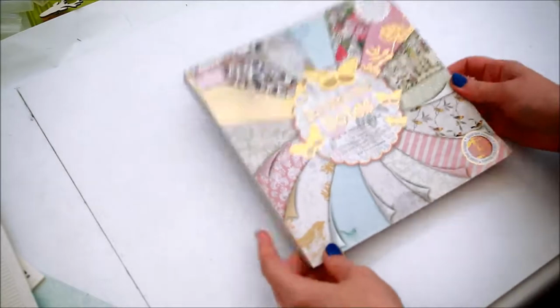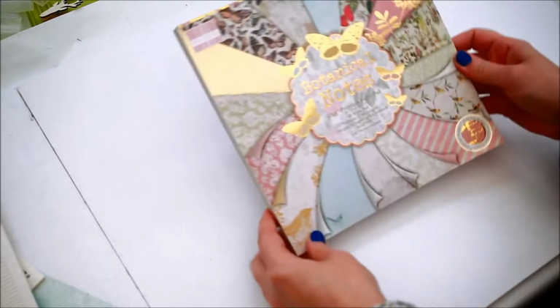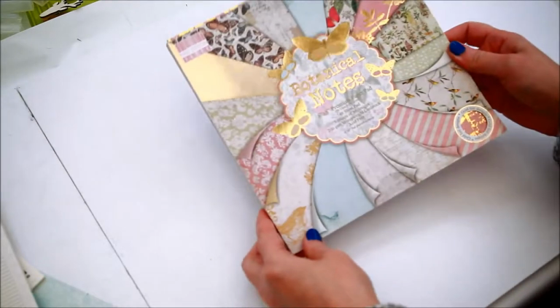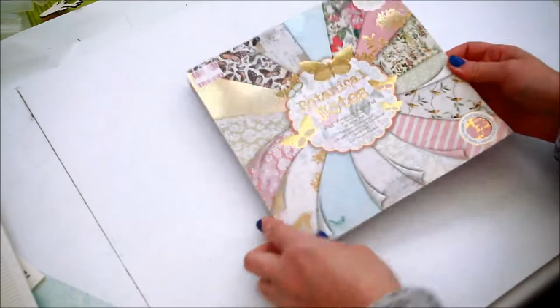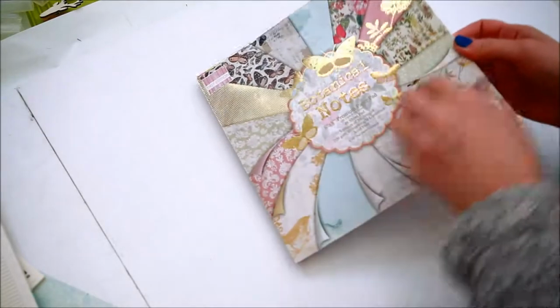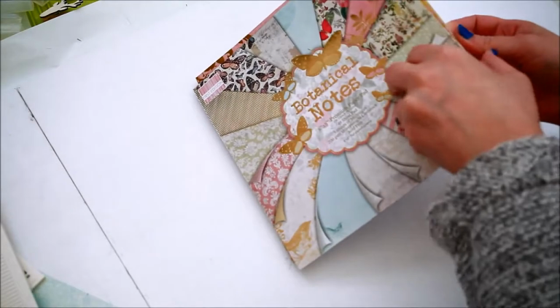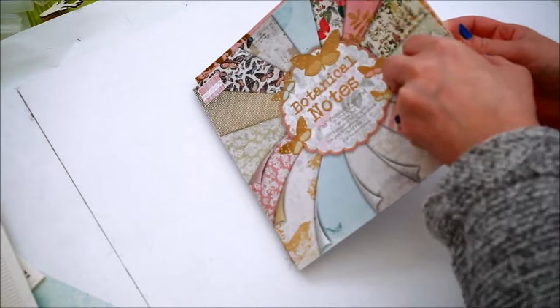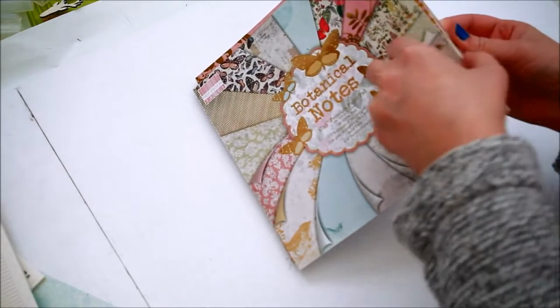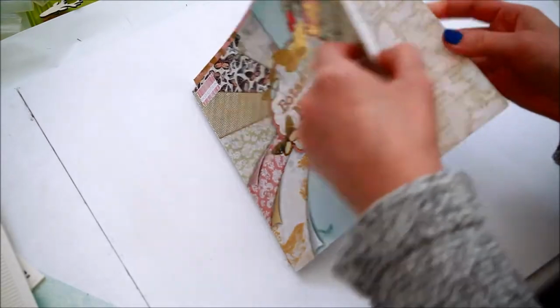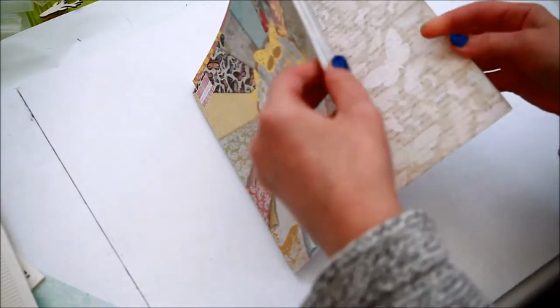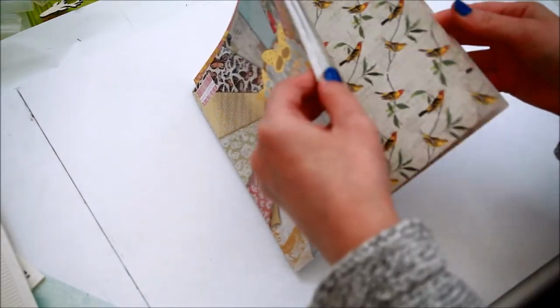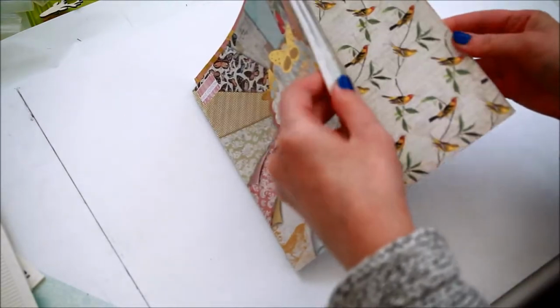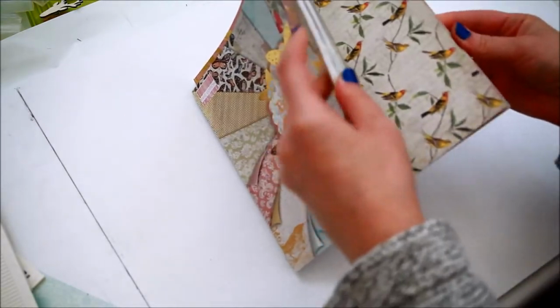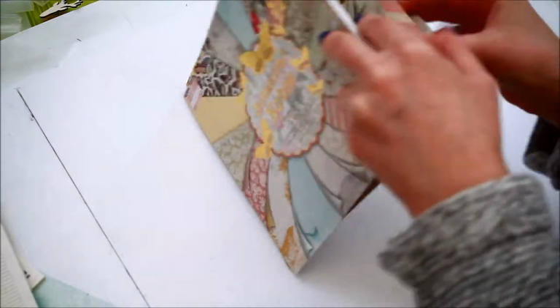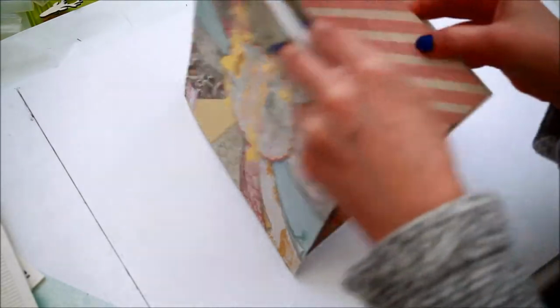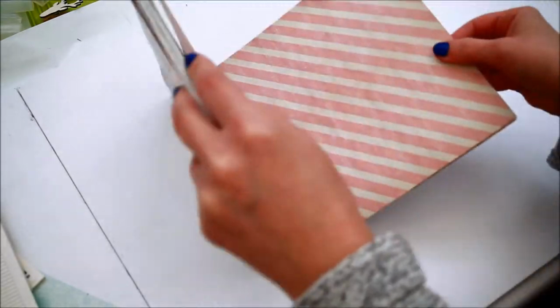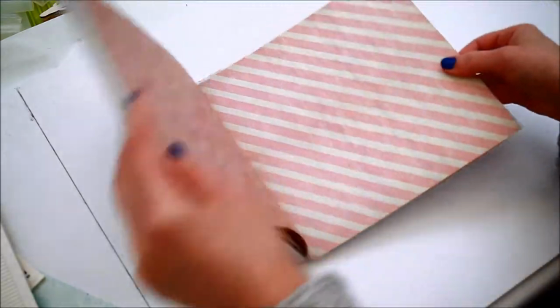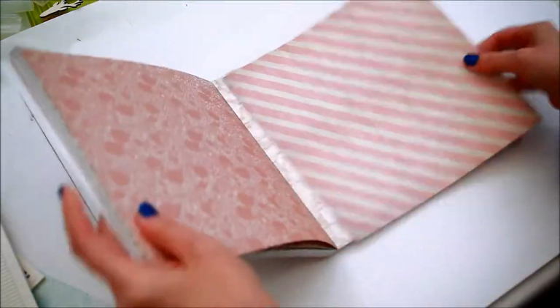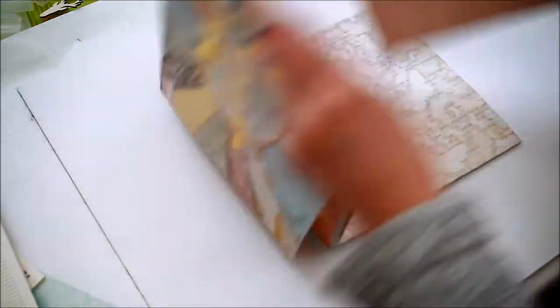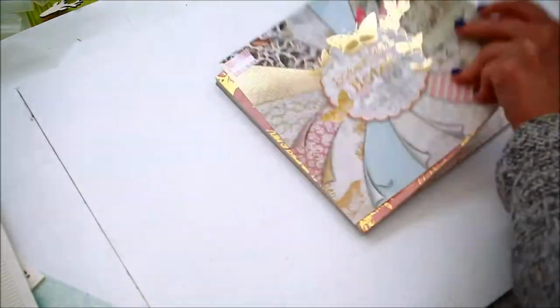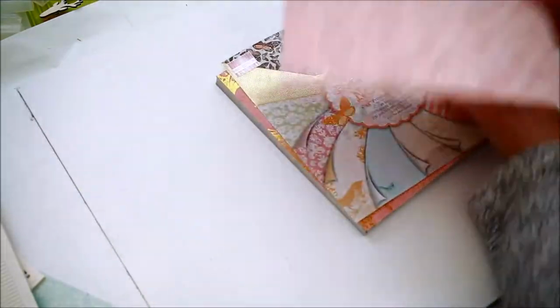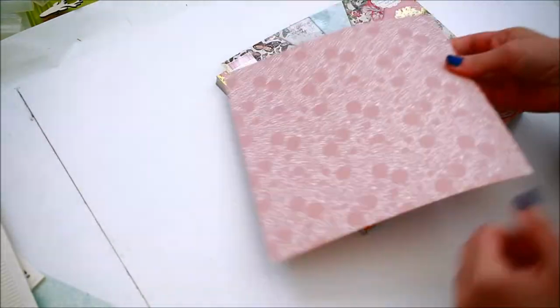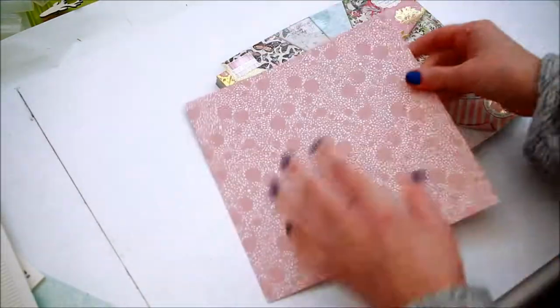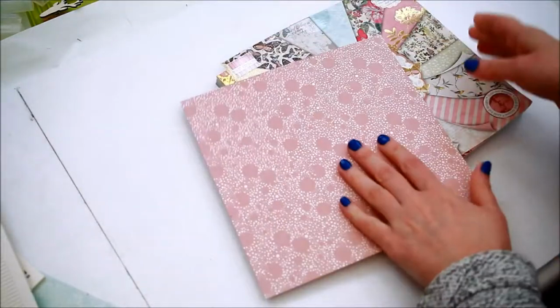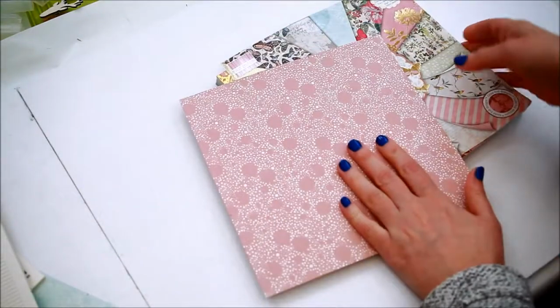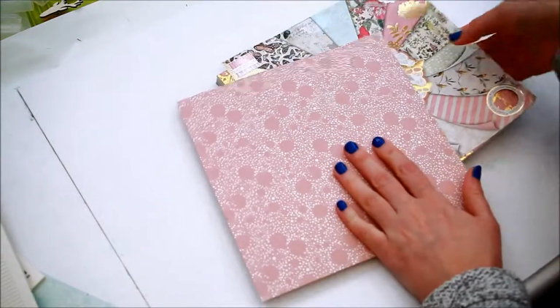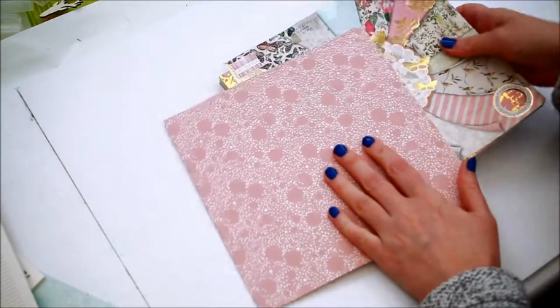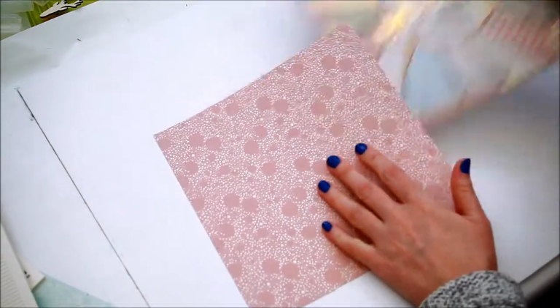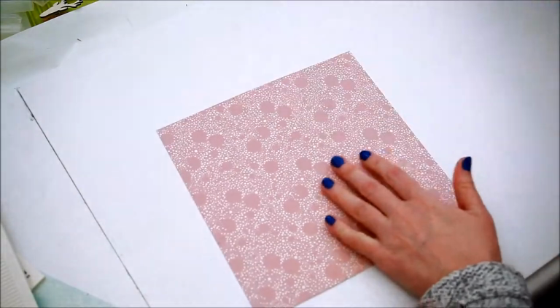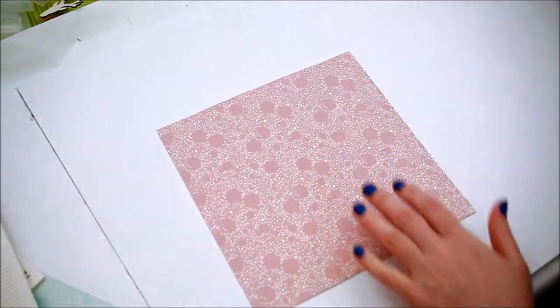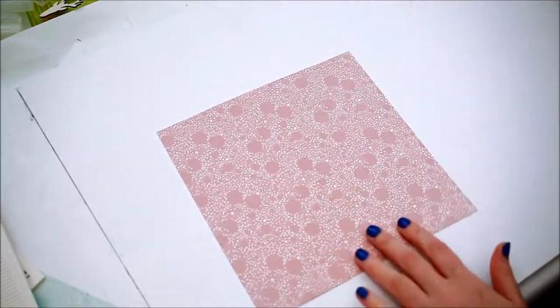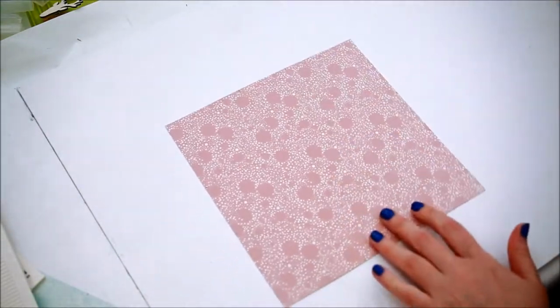Start by choosing an 8 by 8 inches double-sided paper. I'm using the first edition botanical notes.